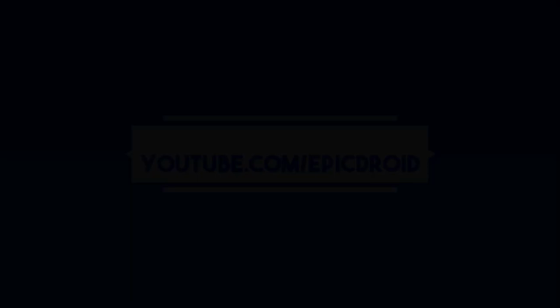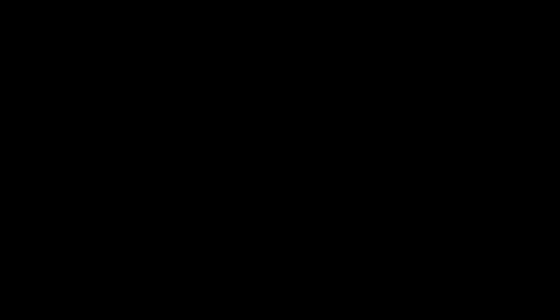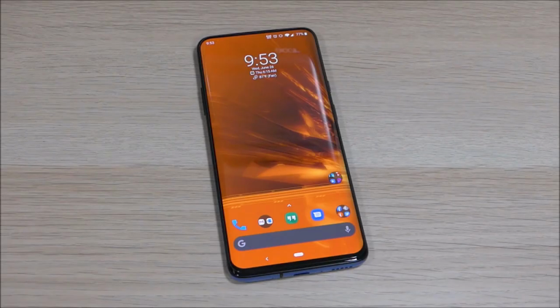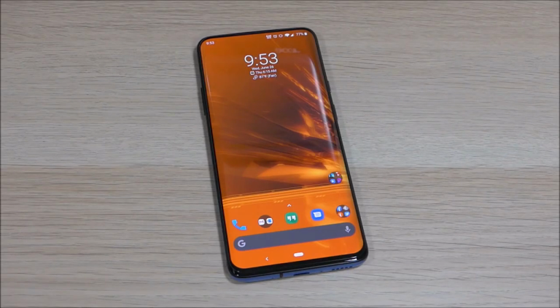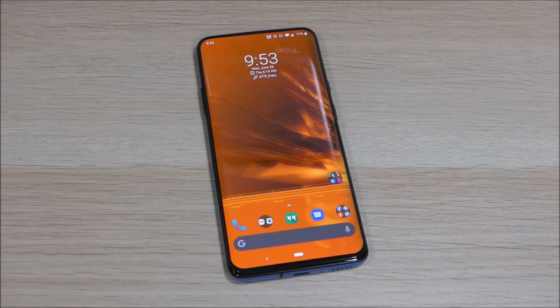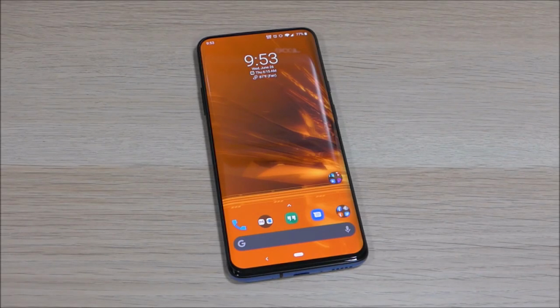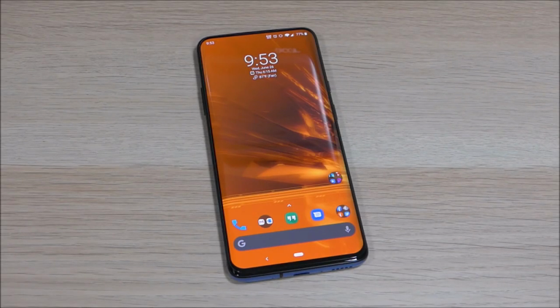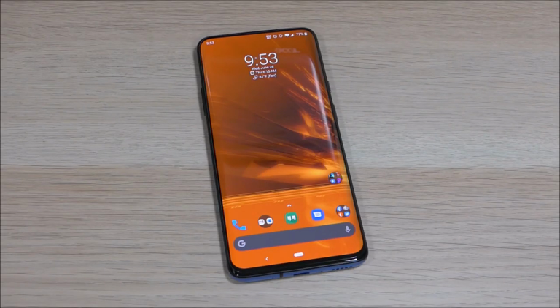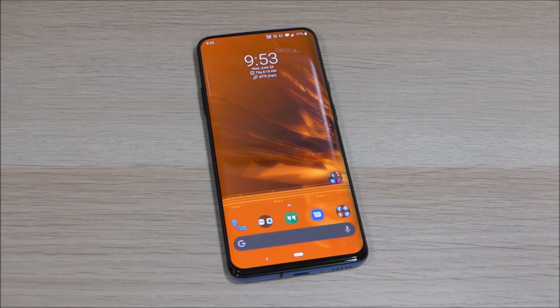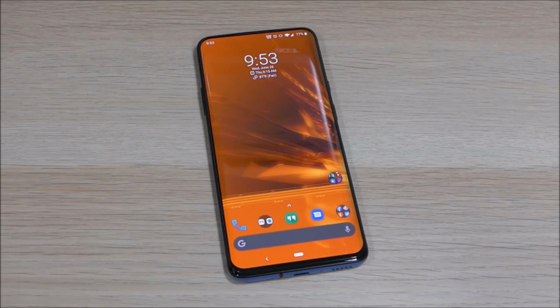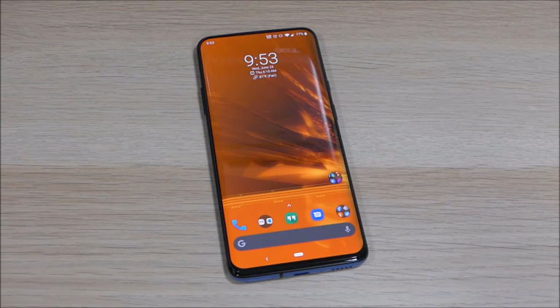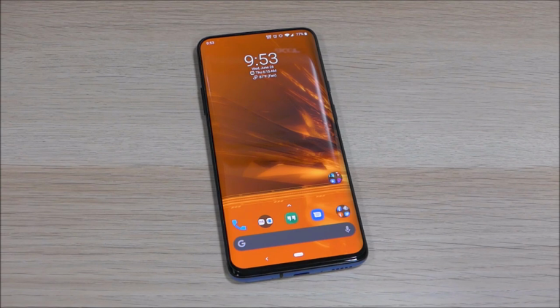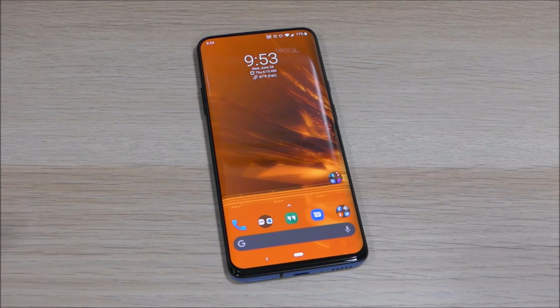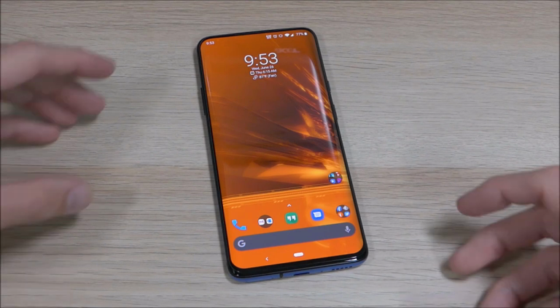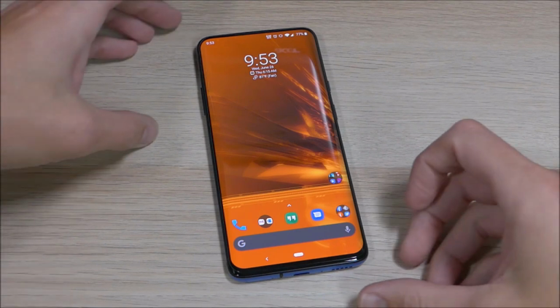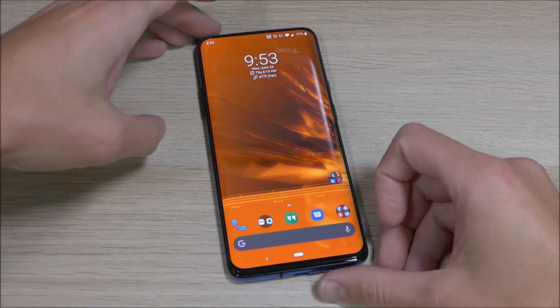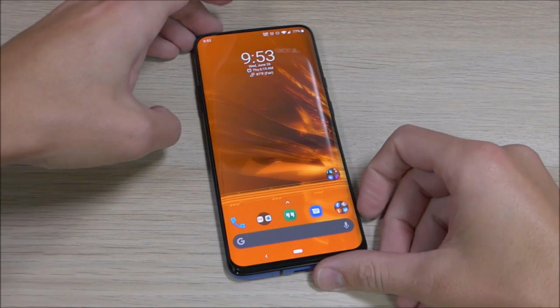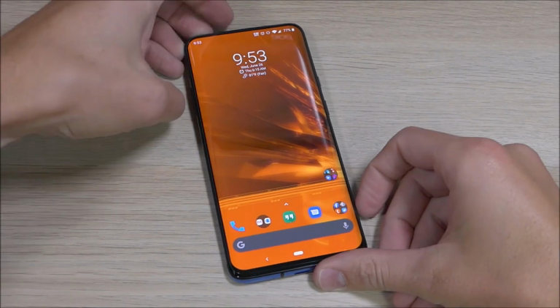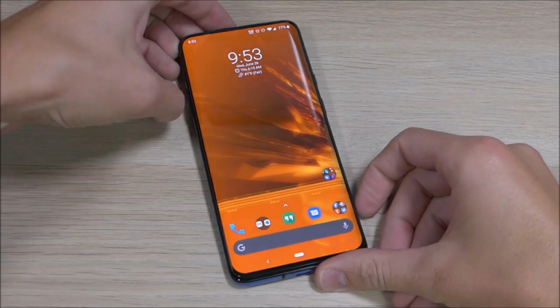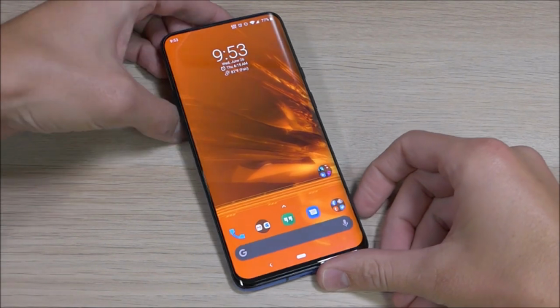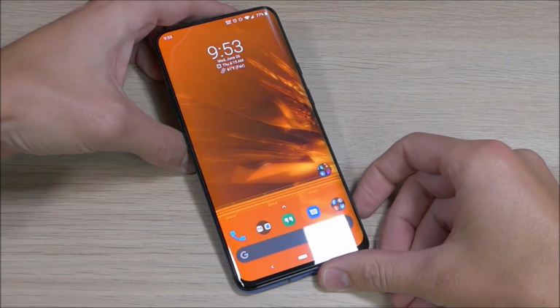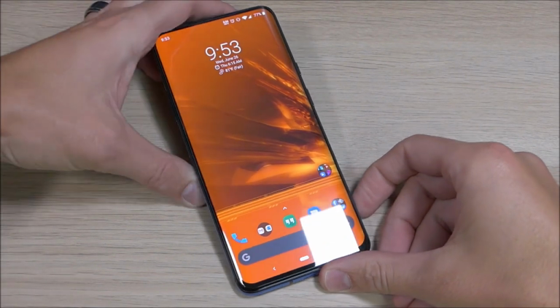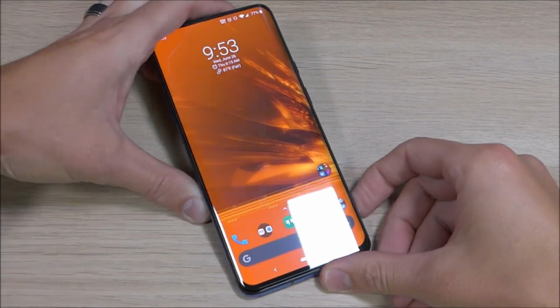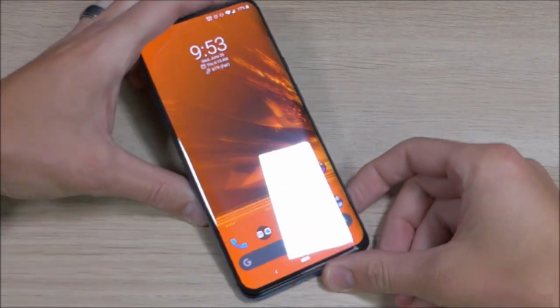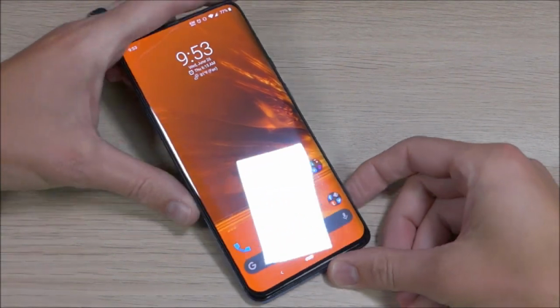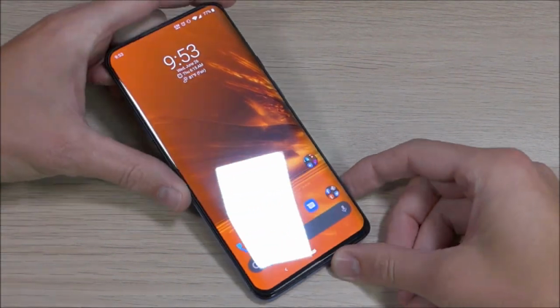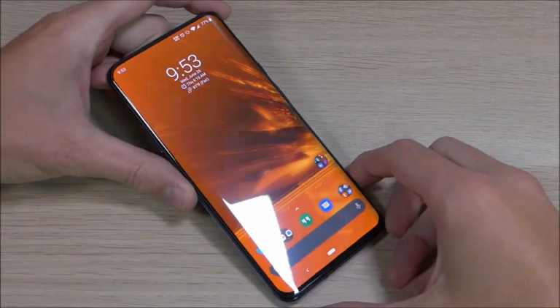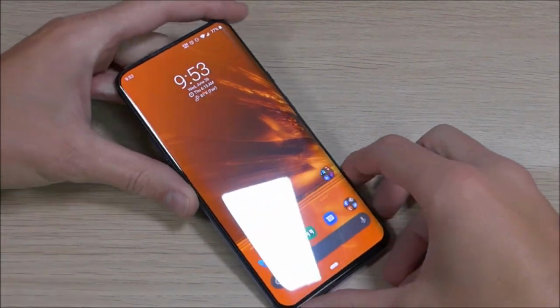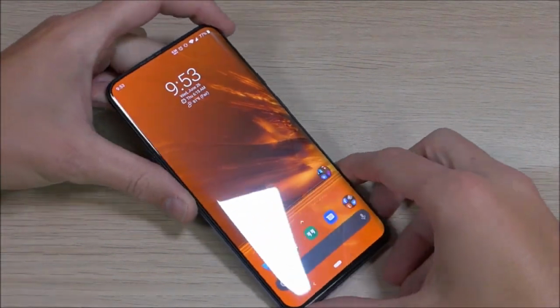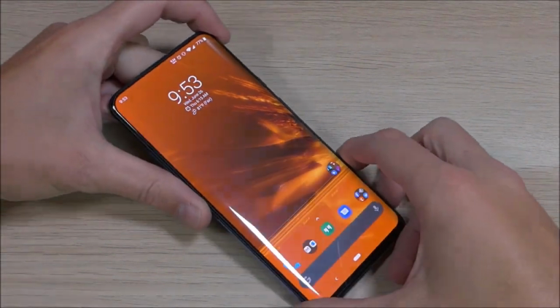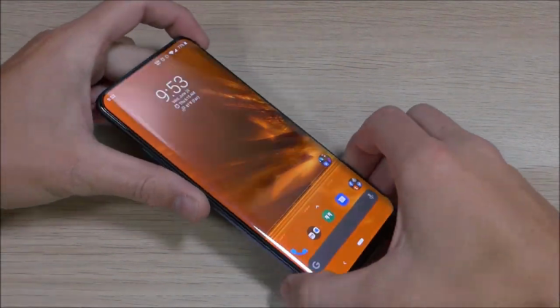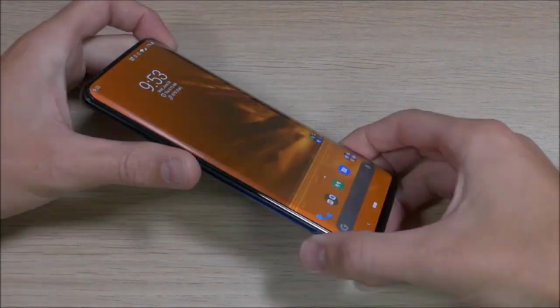Hey guys, it's Ray here from OurWalko12 on EpicDread.com, and I am here today to show you guys the Onir Screen Protector for the OnePlus 7 Pro.